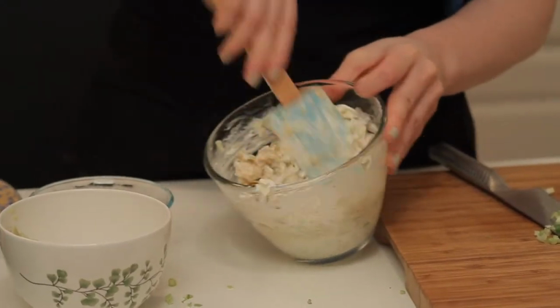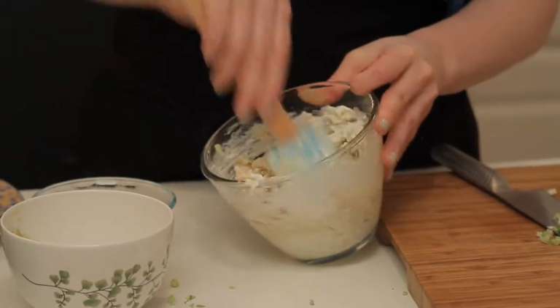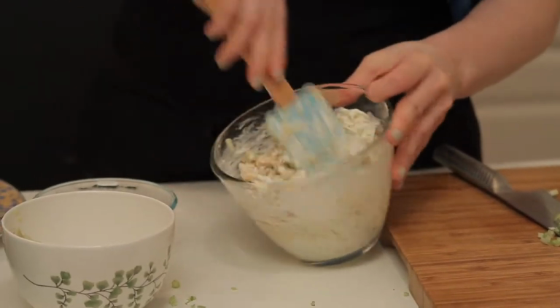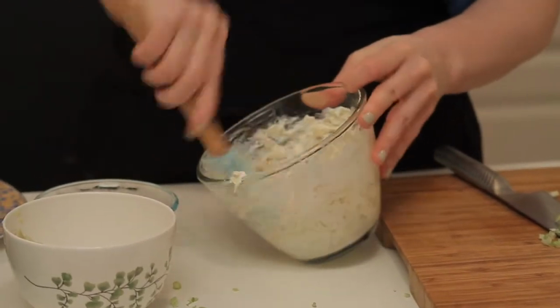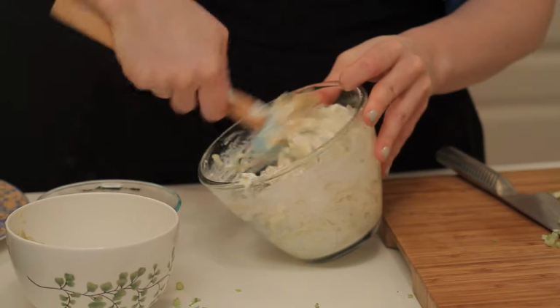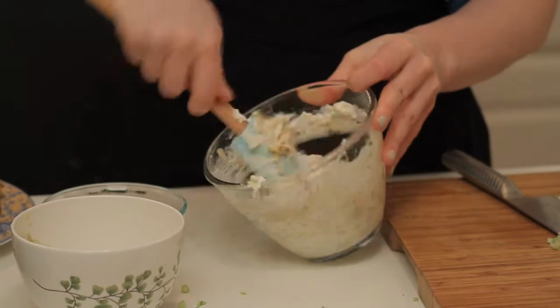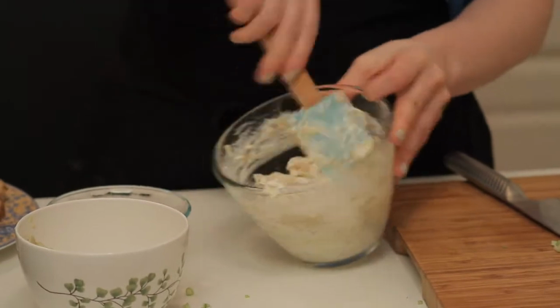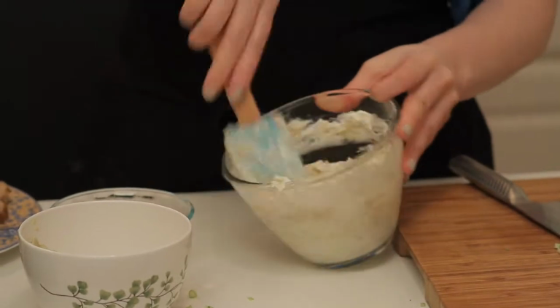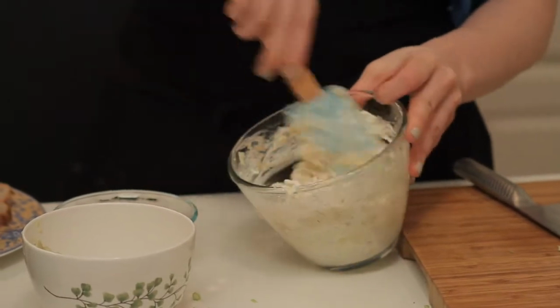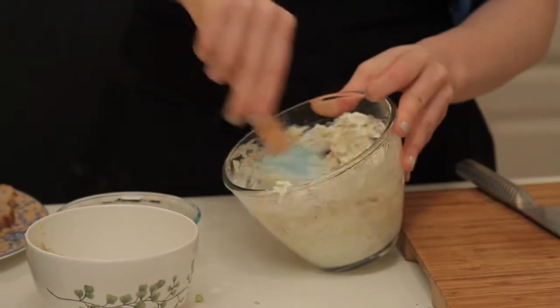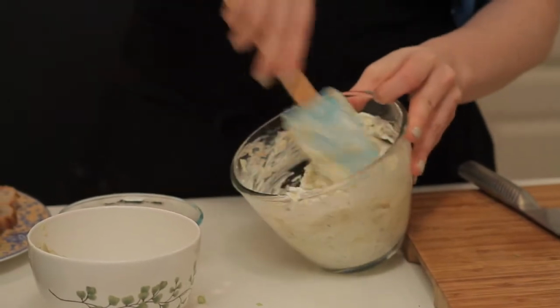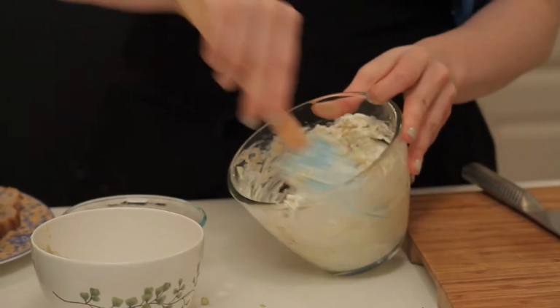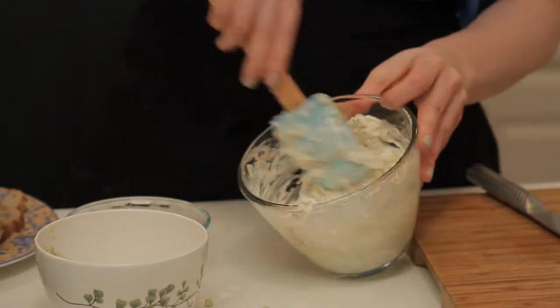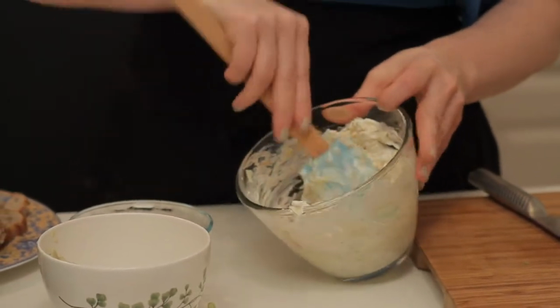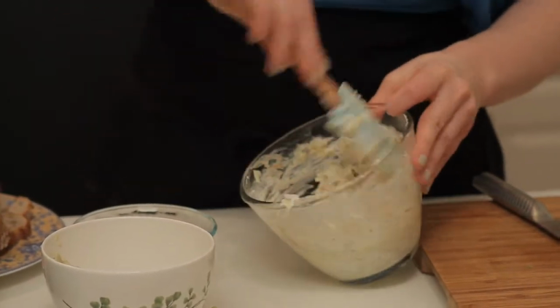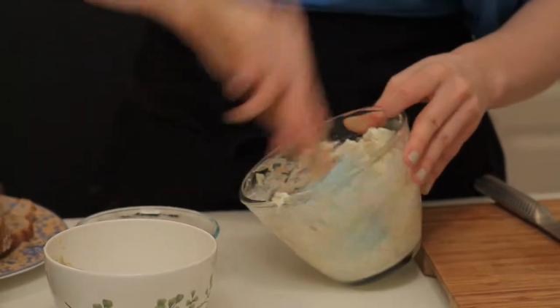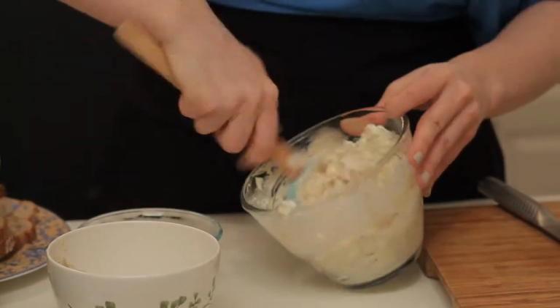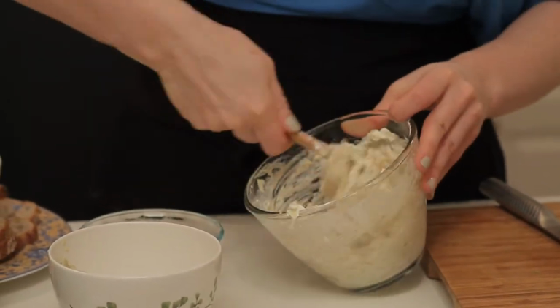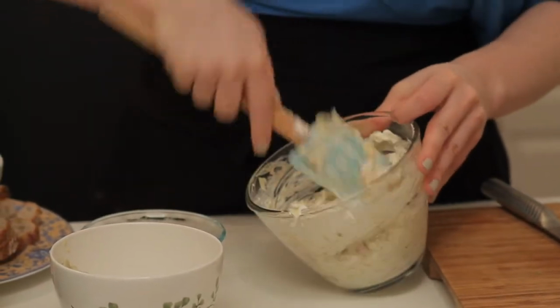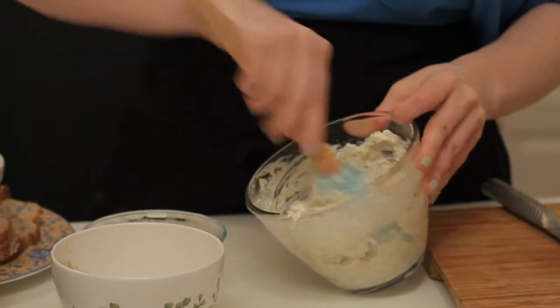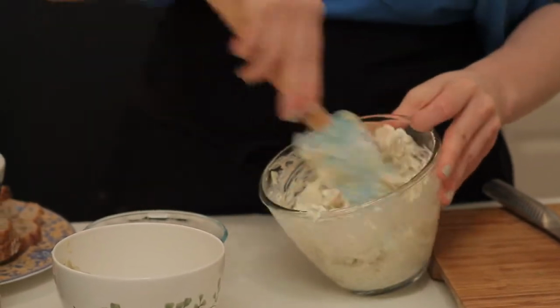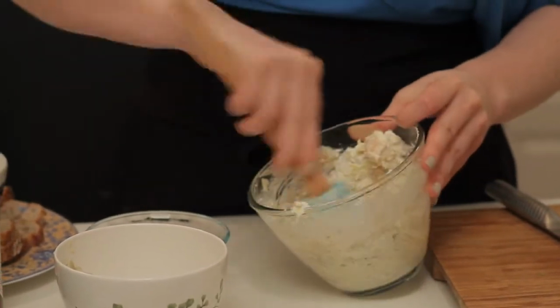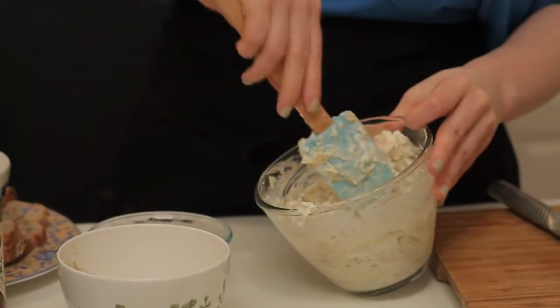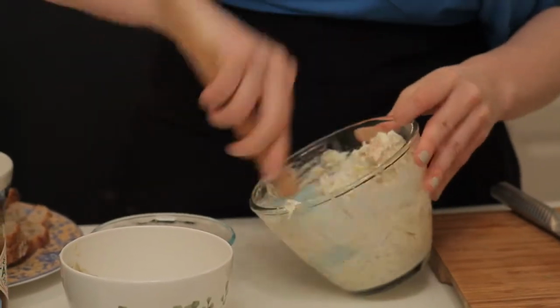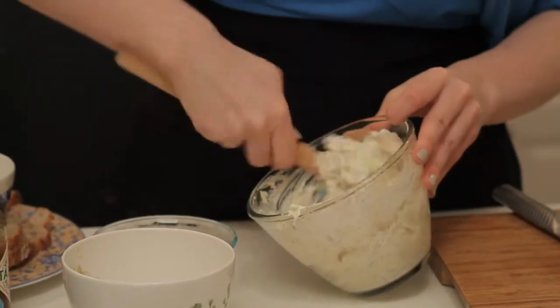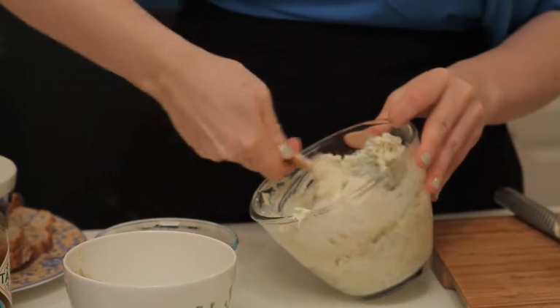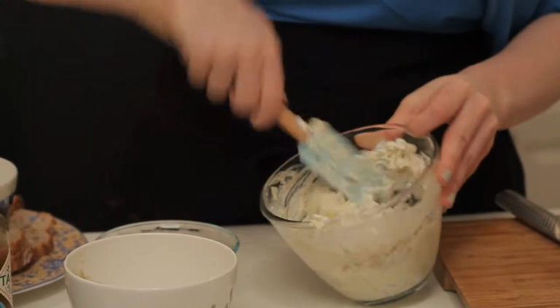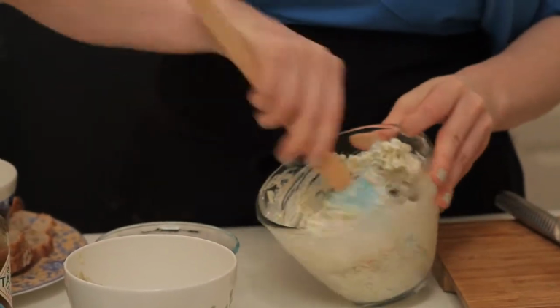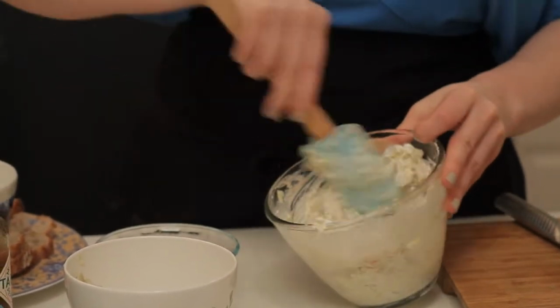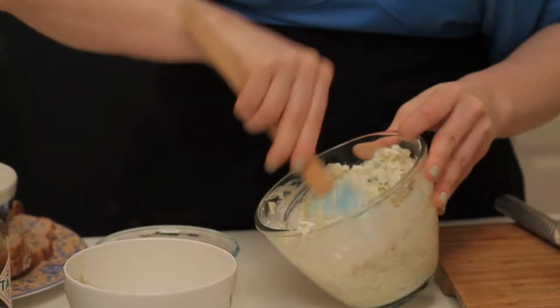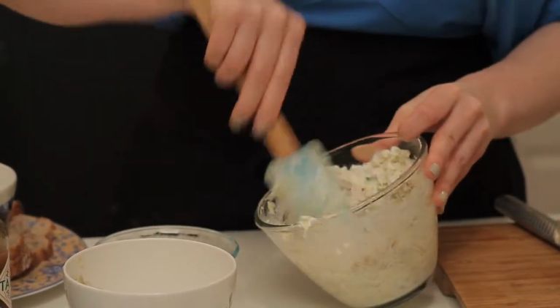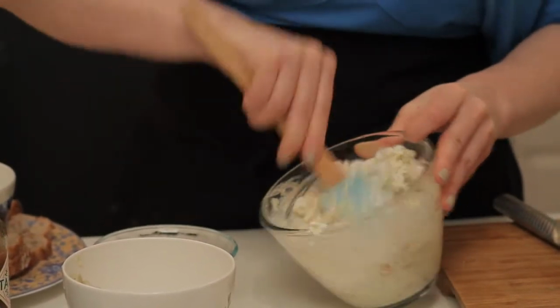Now stir all of this up well together. The longer this dip sits, the better it's going to taste. That's why this is a great one to make a day ahead.